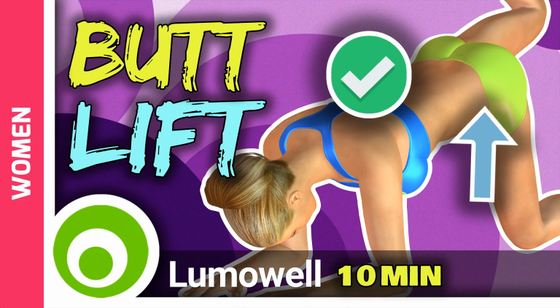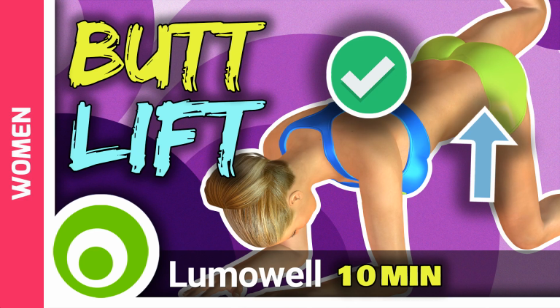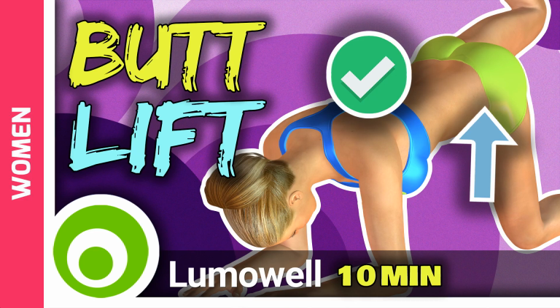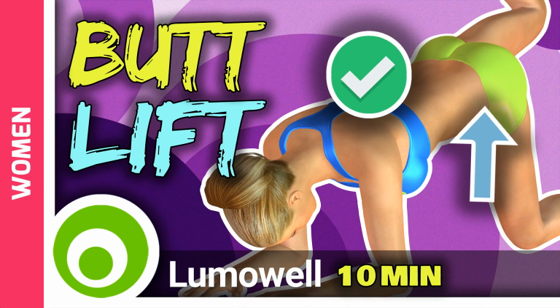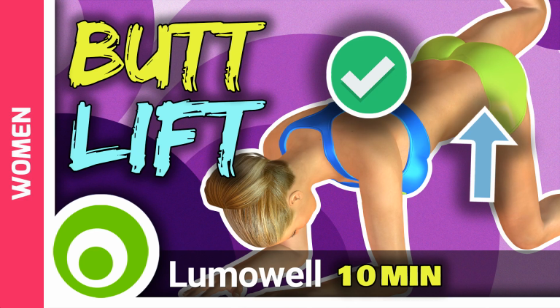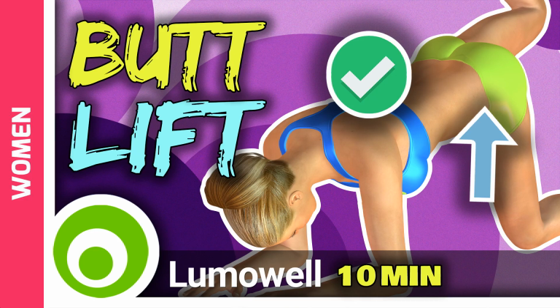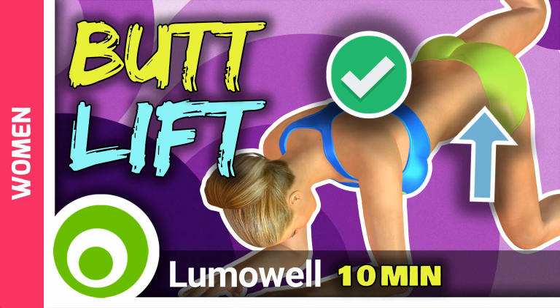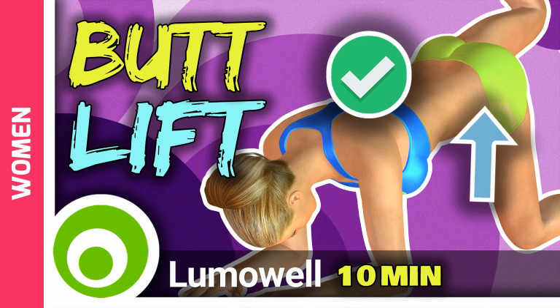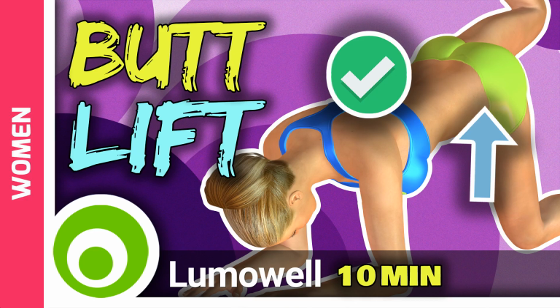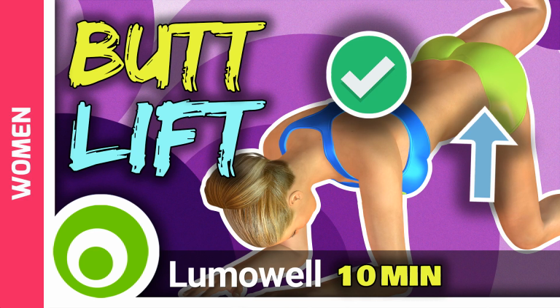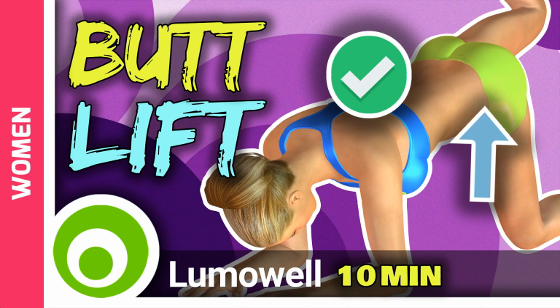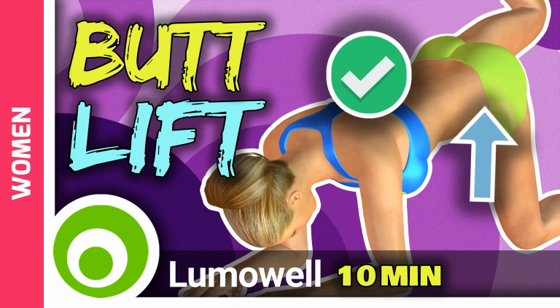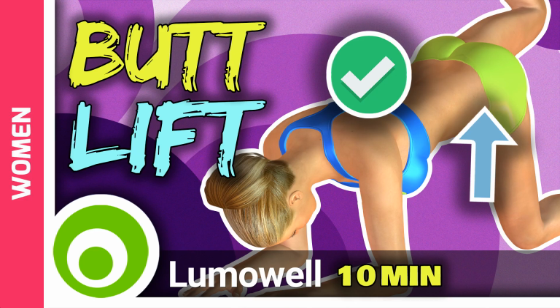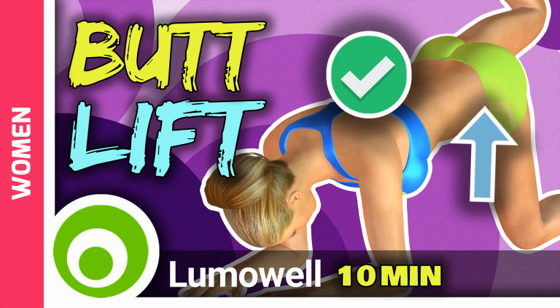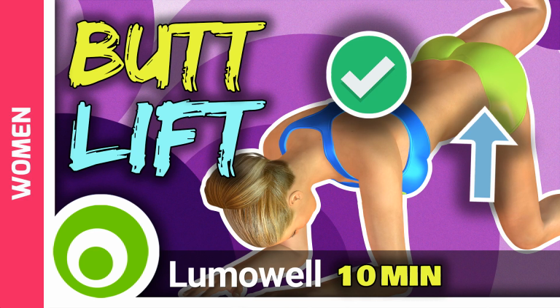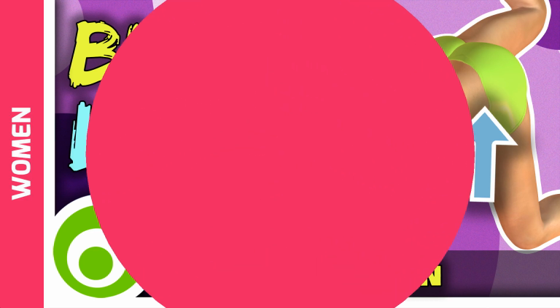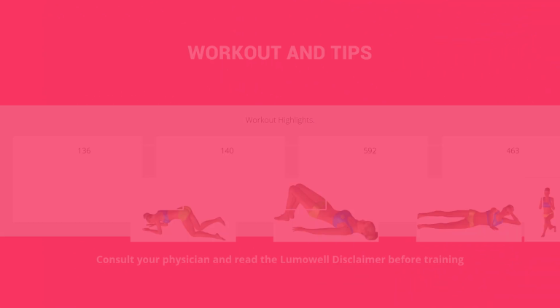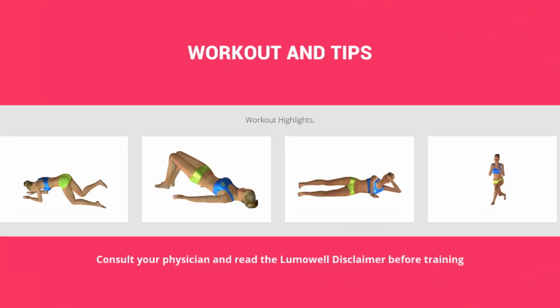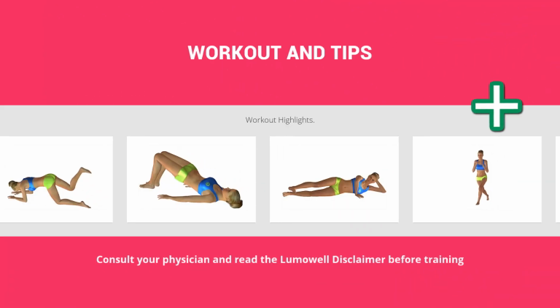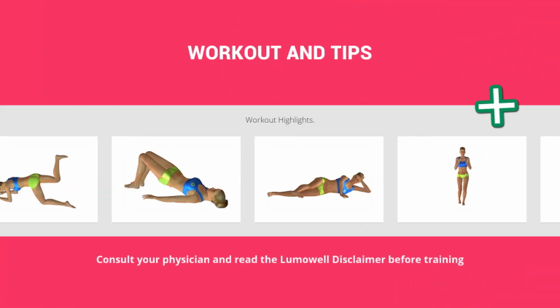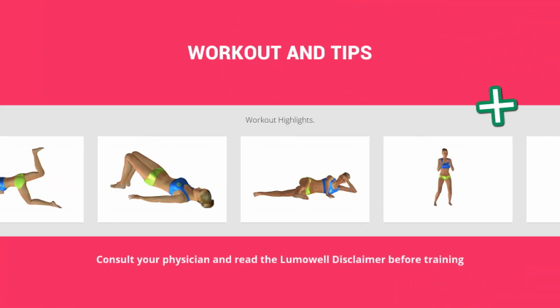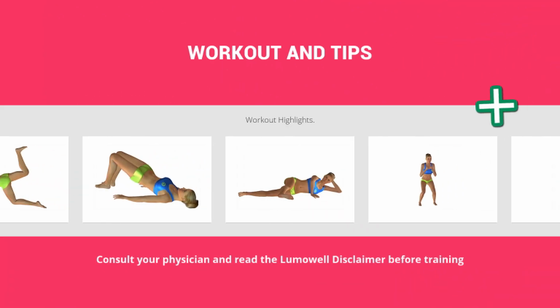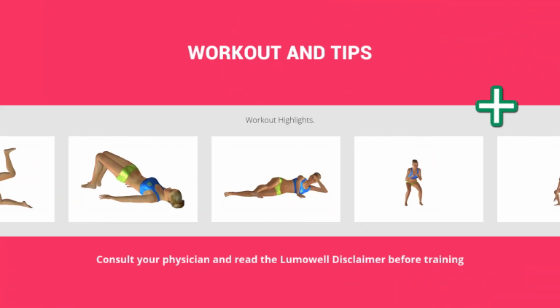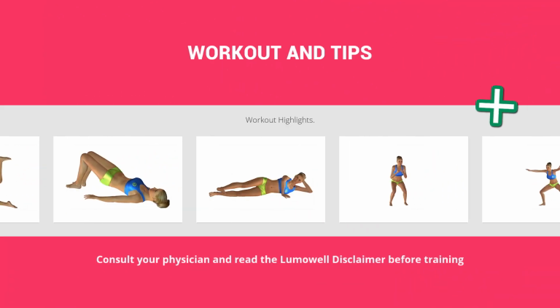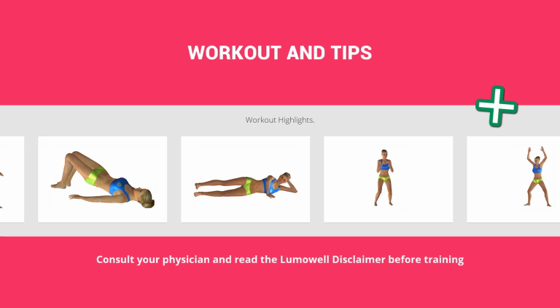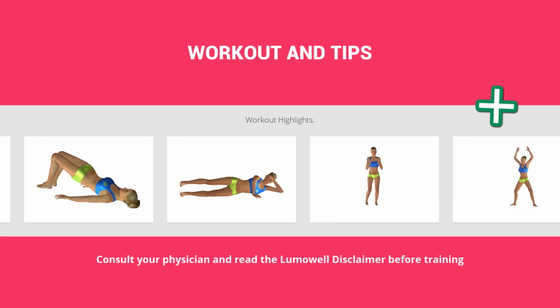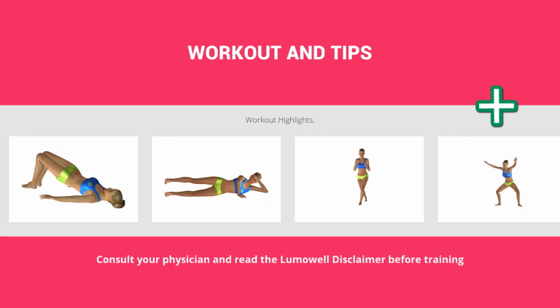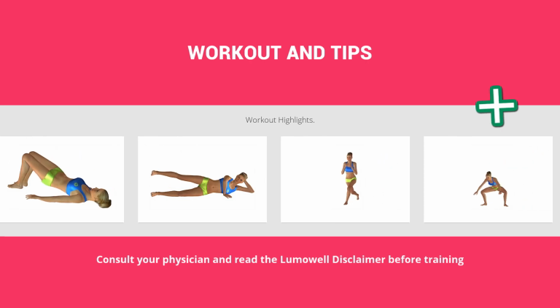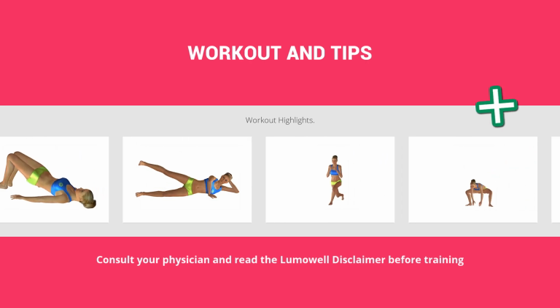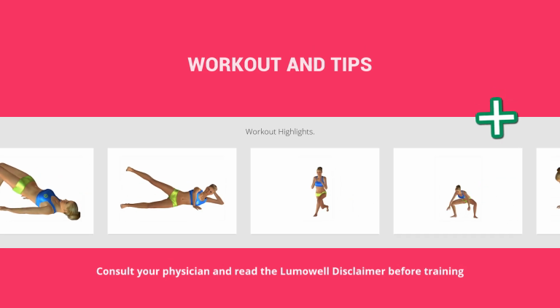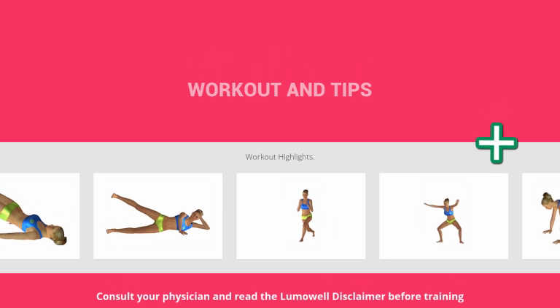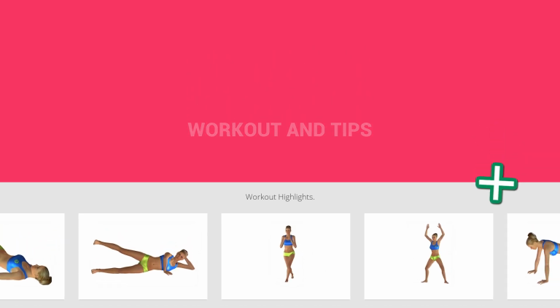Workouts and helpful advice. Add this video to your favorites — it will guide you when you train.